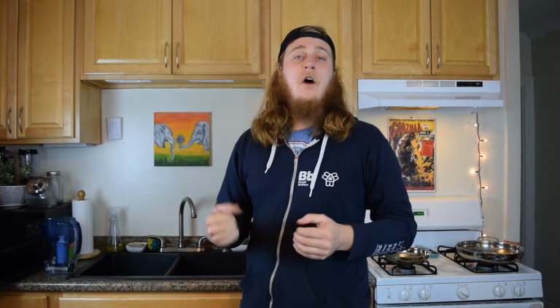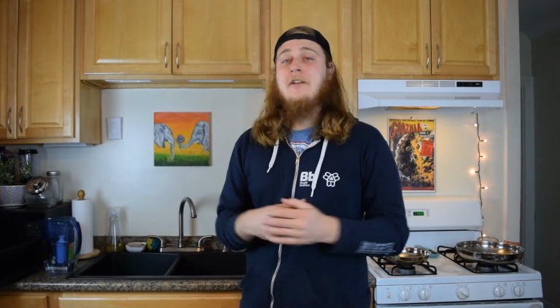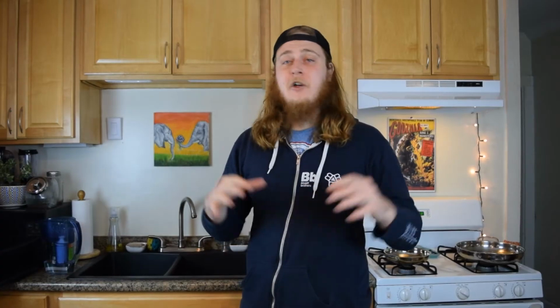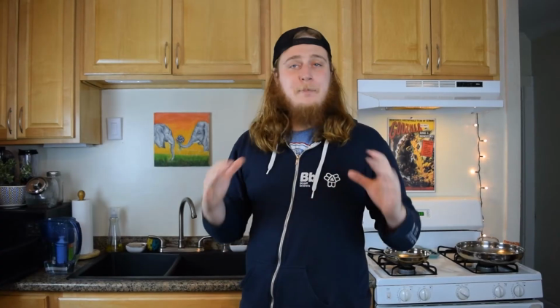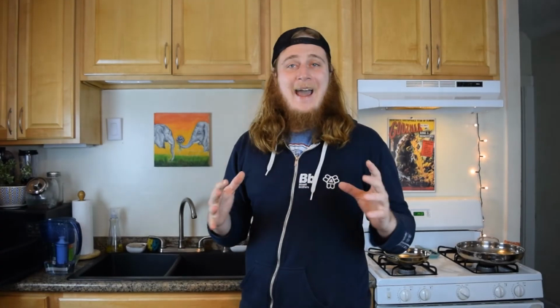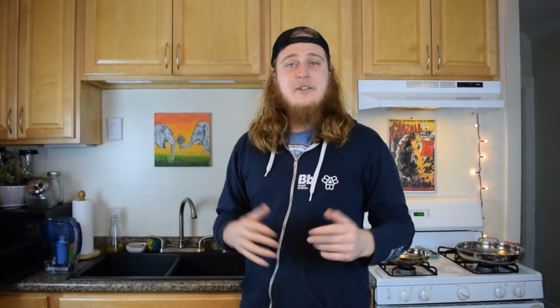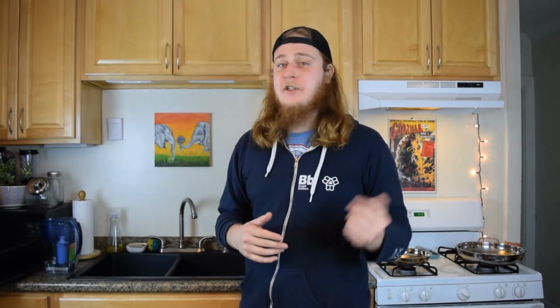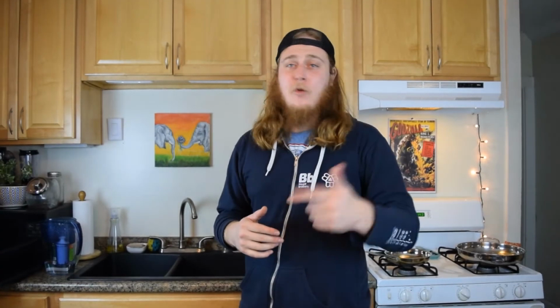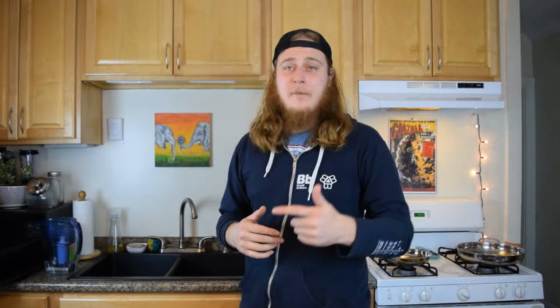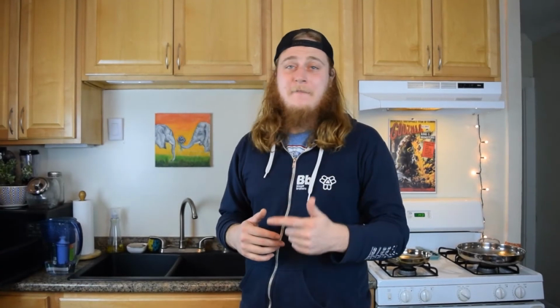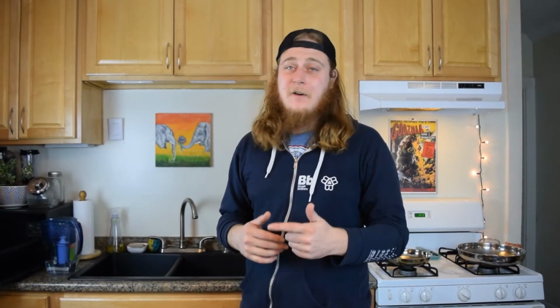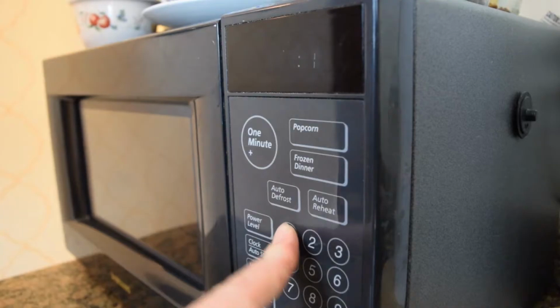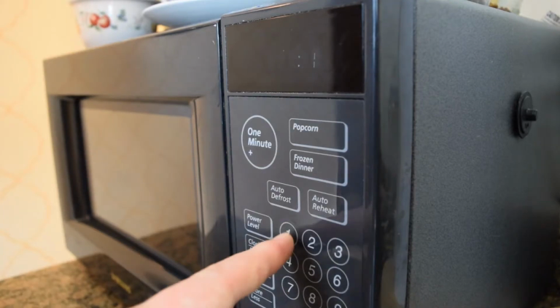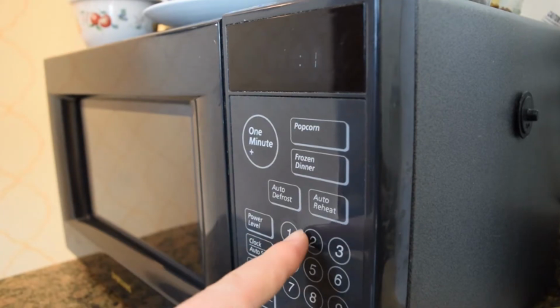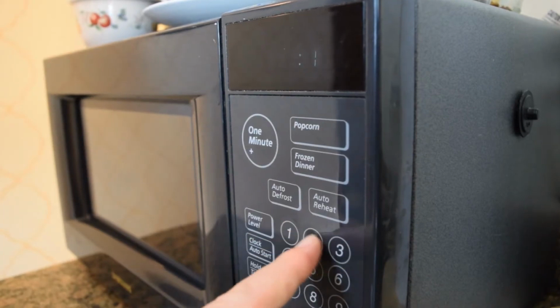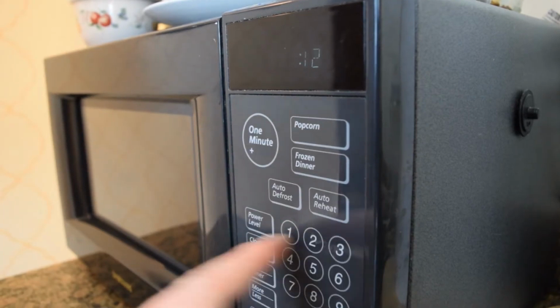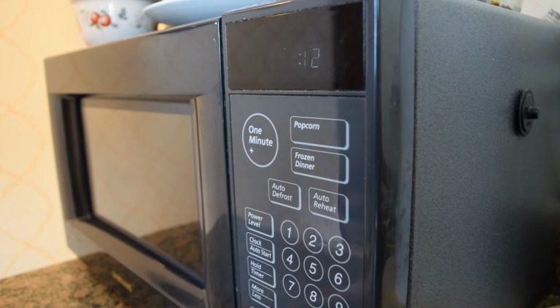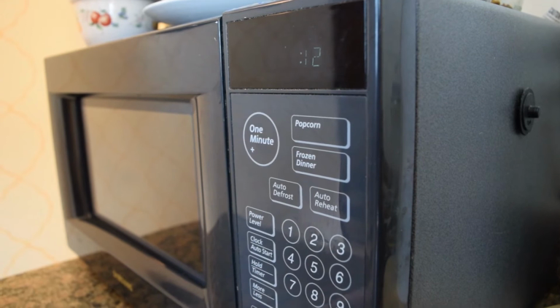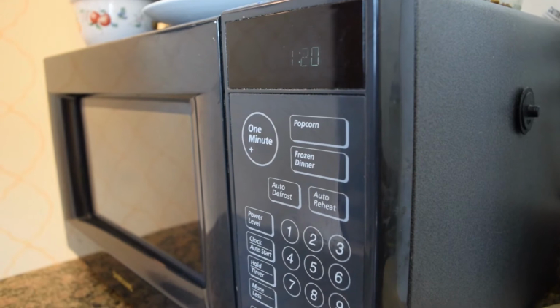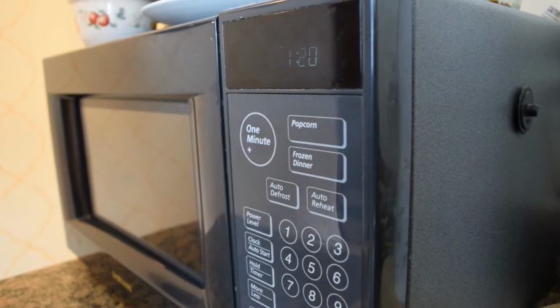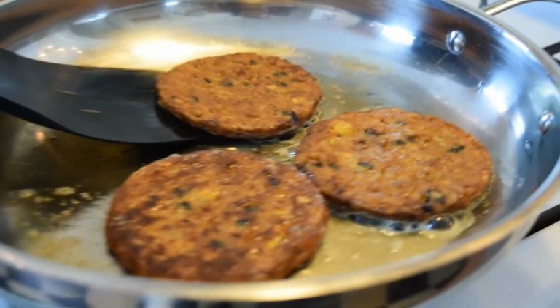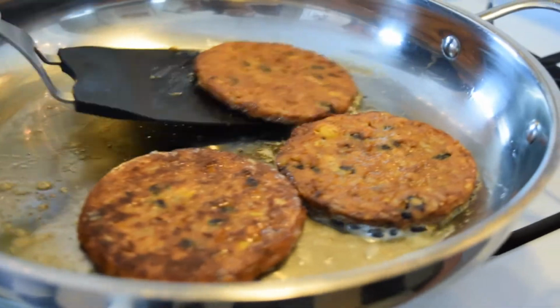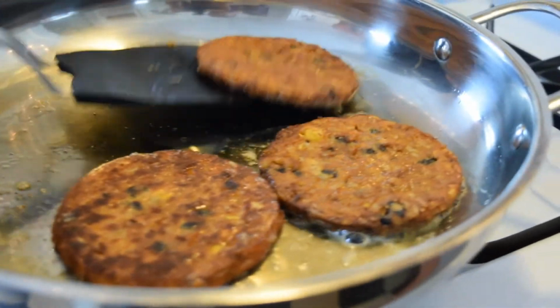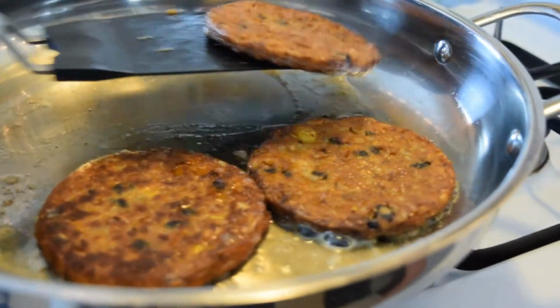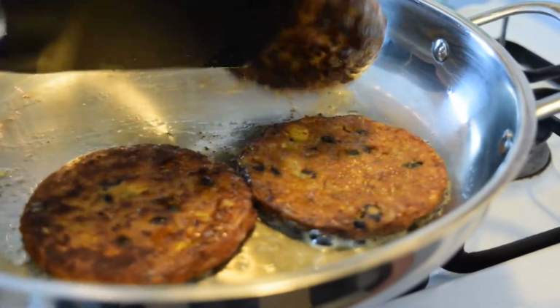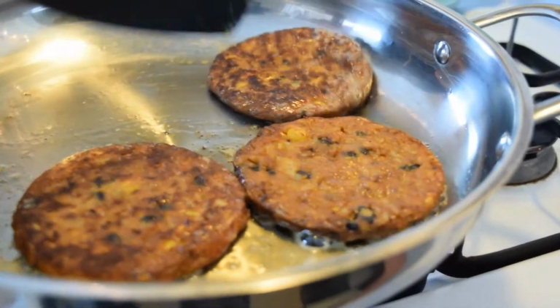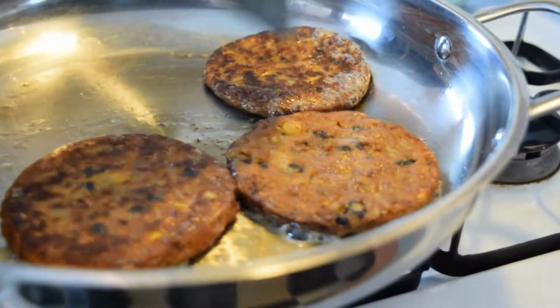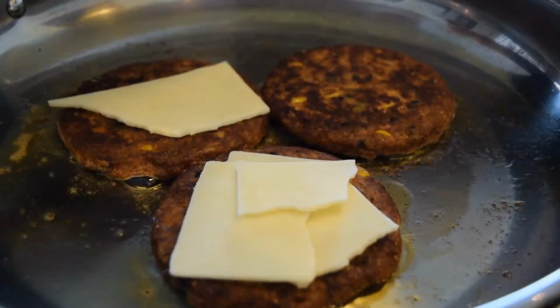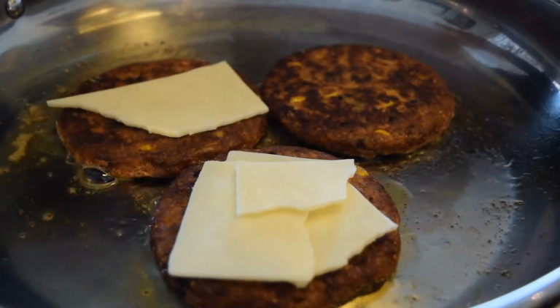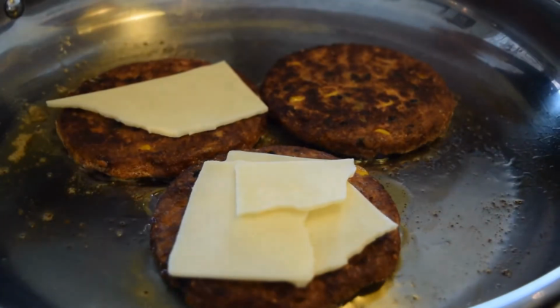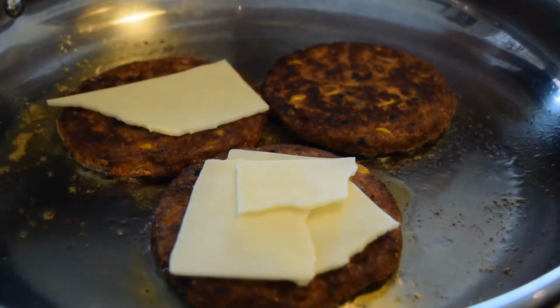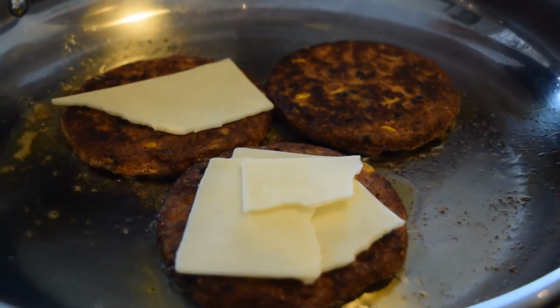To cook the patties, you just throw them in the microwave for a minute, then take them out, pan fry them, and throw some cheese on top.